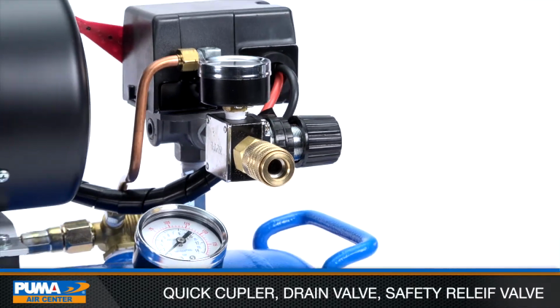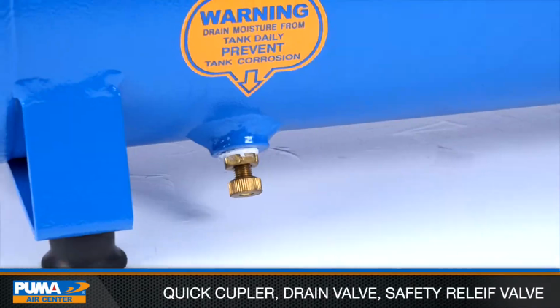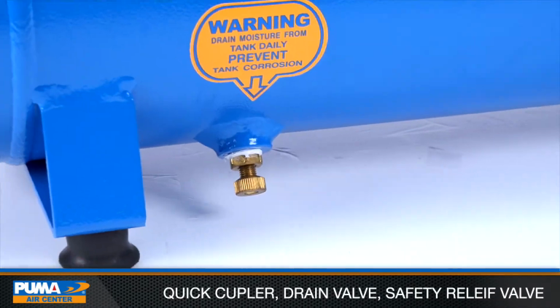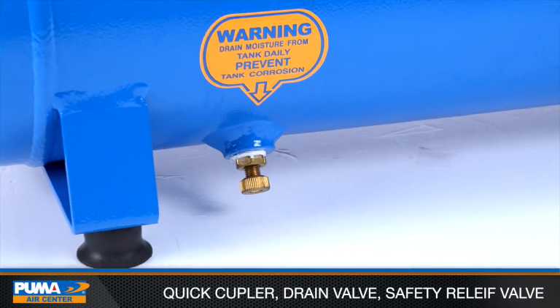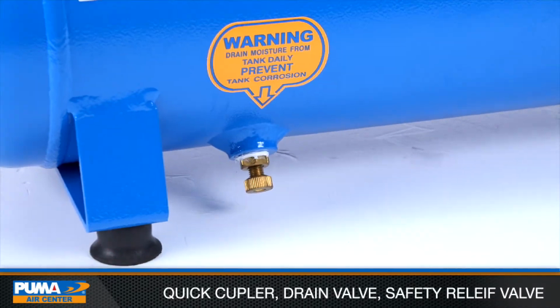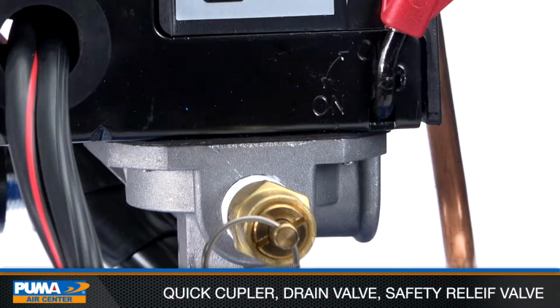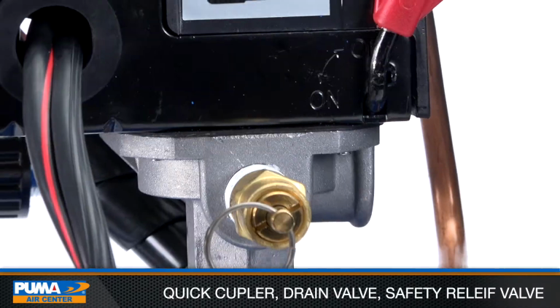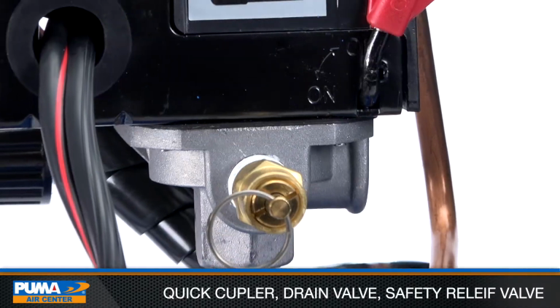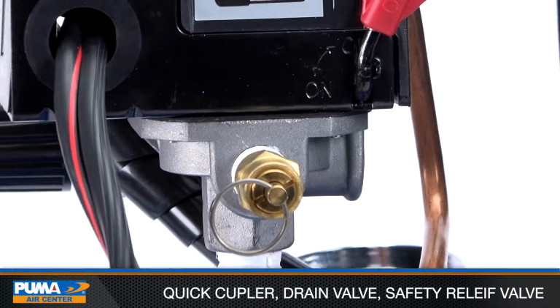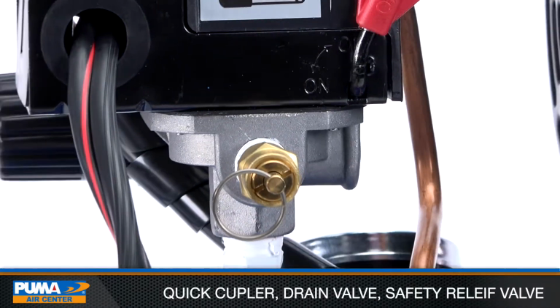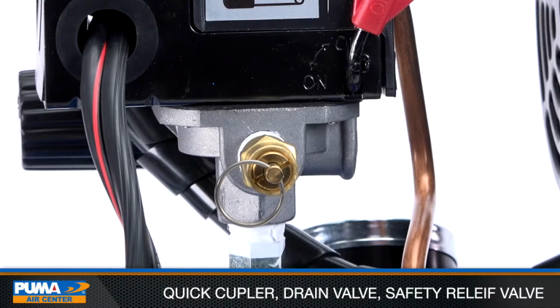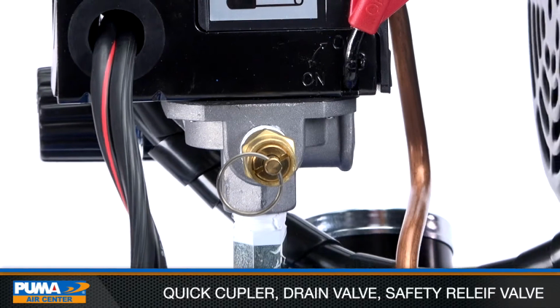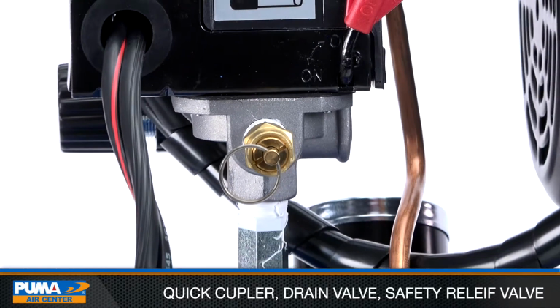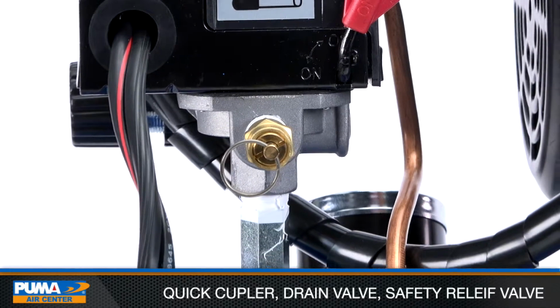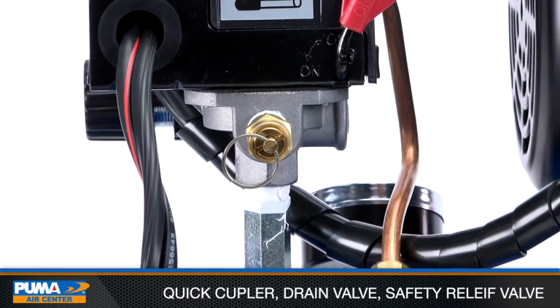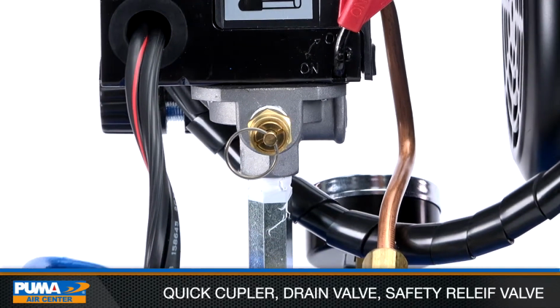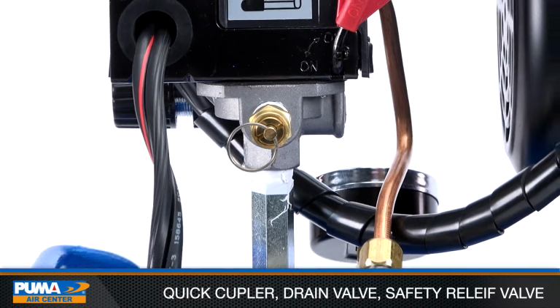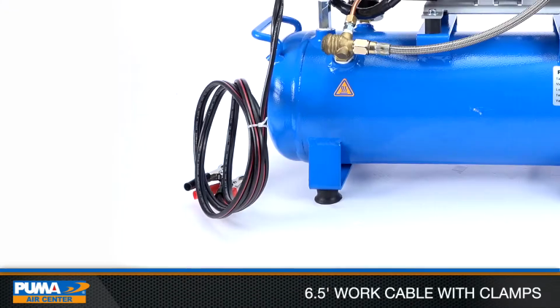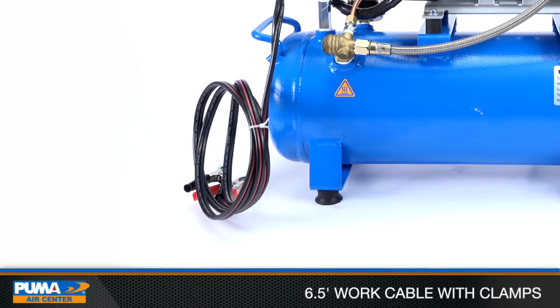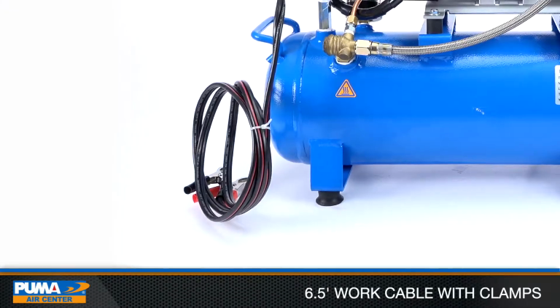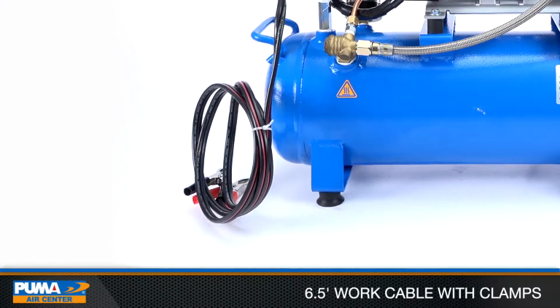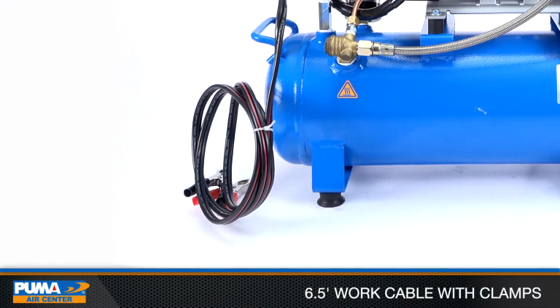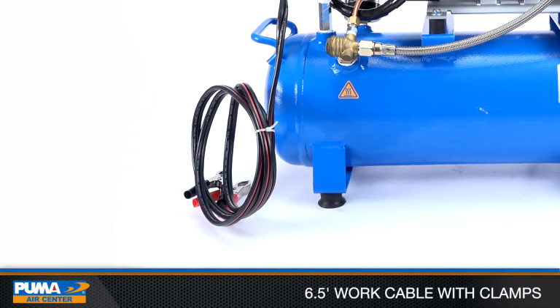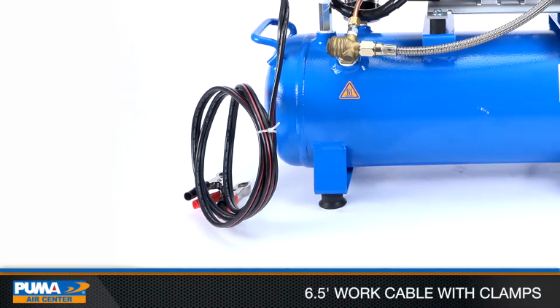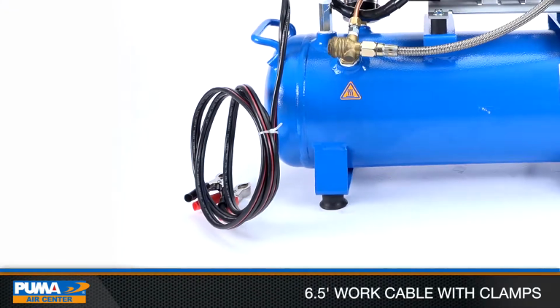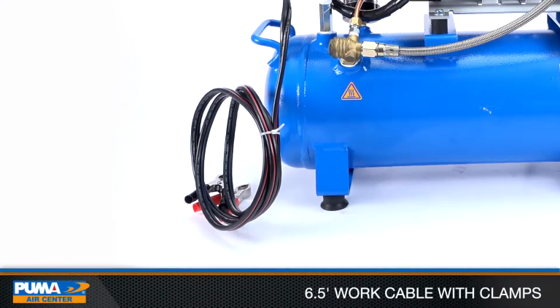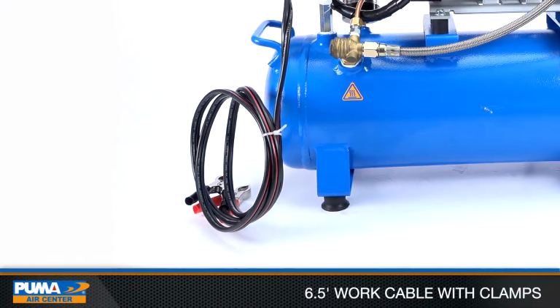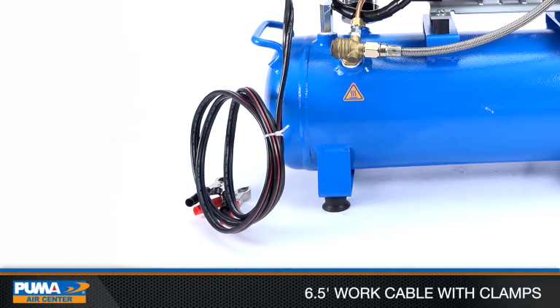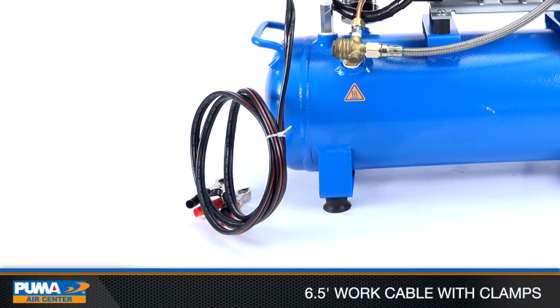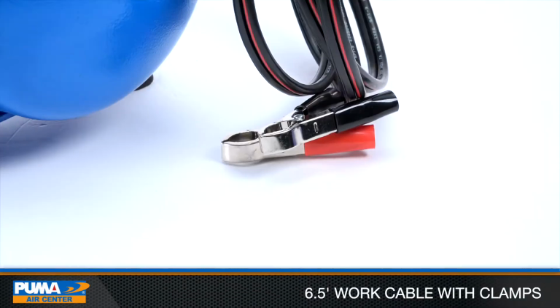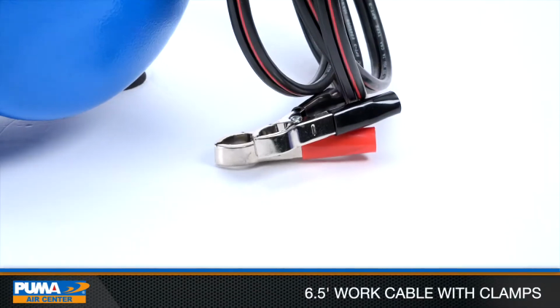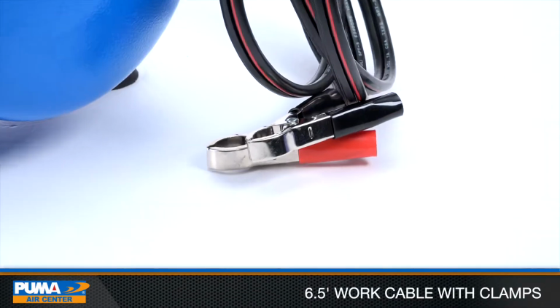Additional standard equipment includes a drain valve, ASME certified safety relief valve, and a 6.5 foot work cable with clamps.